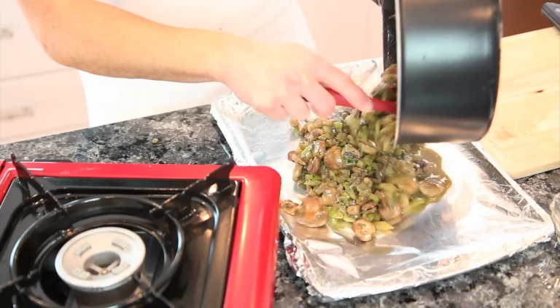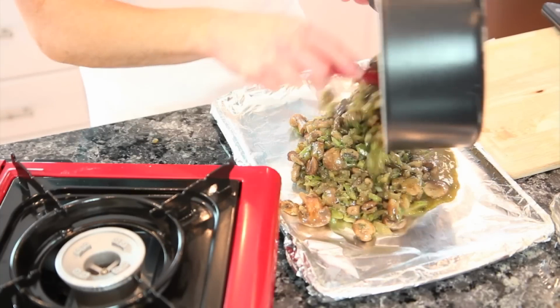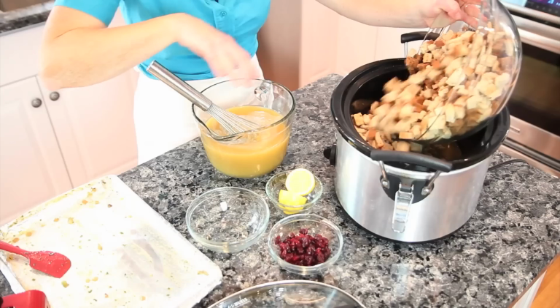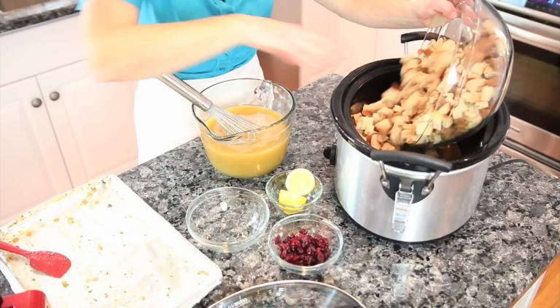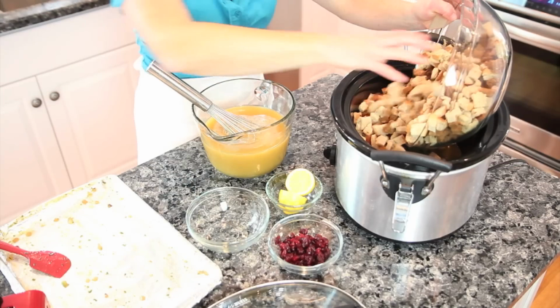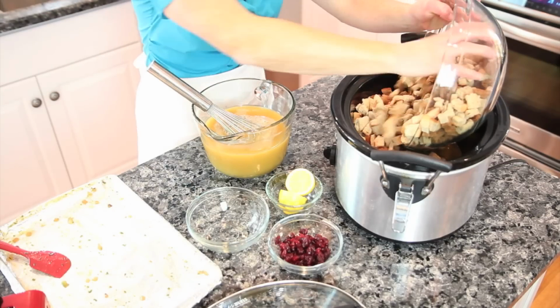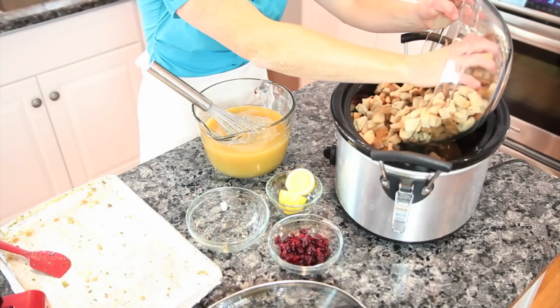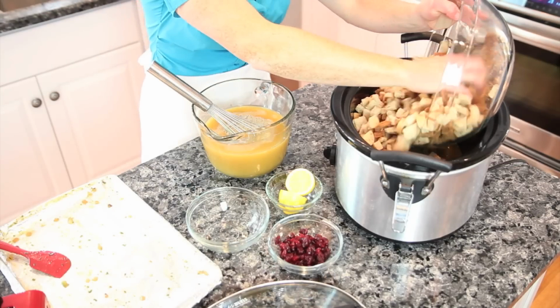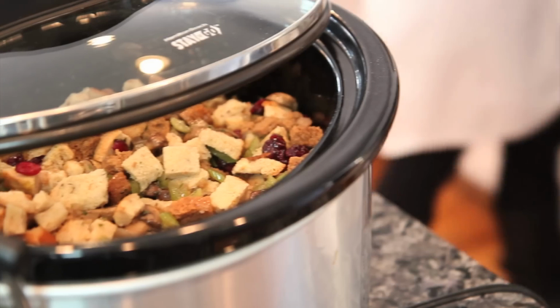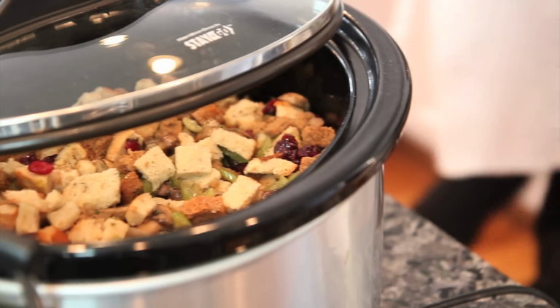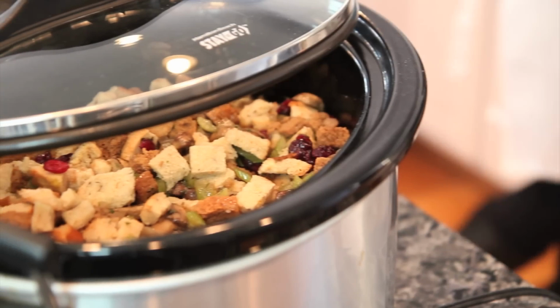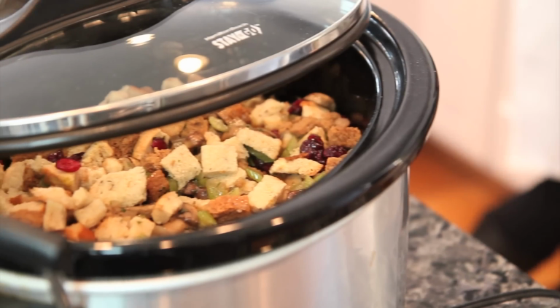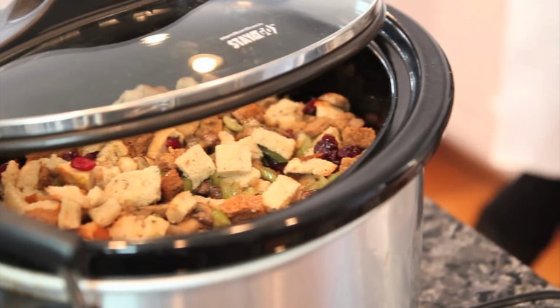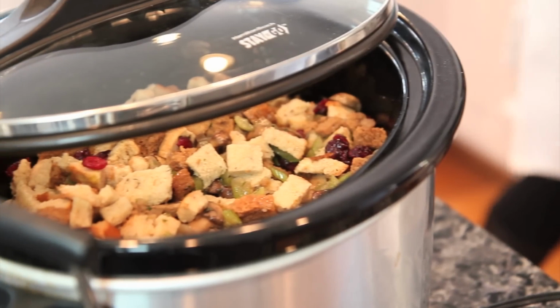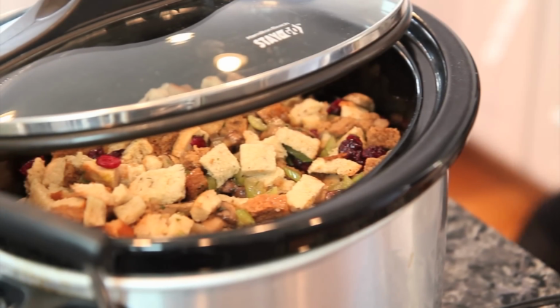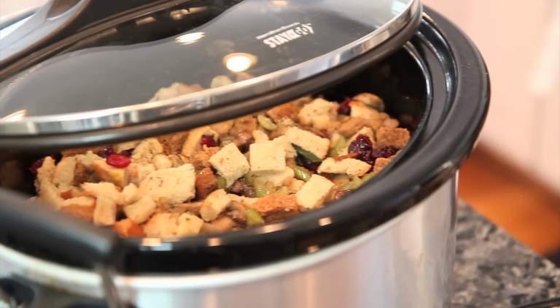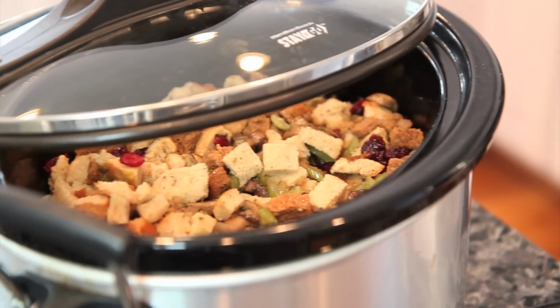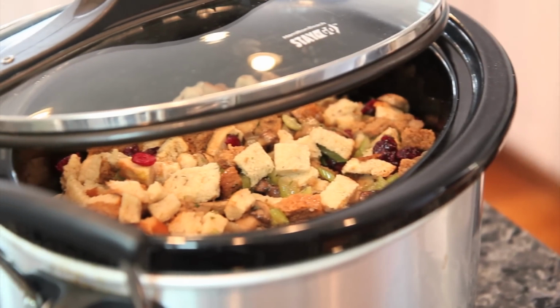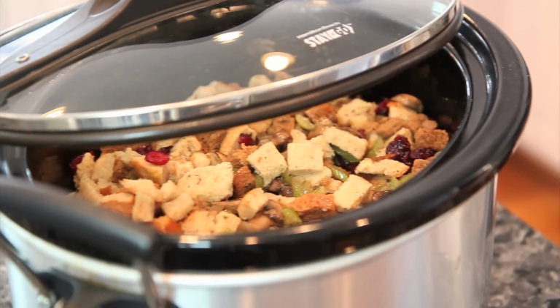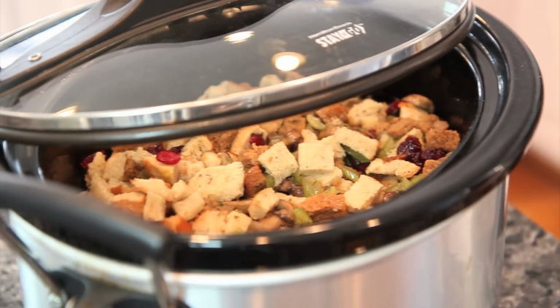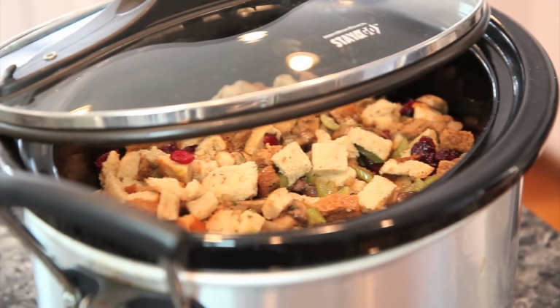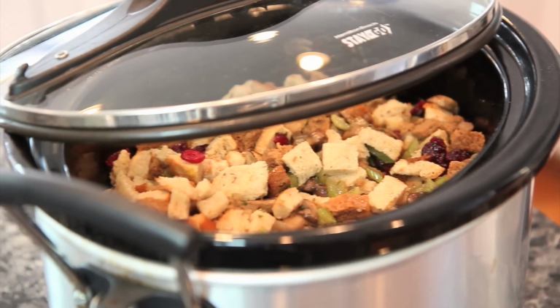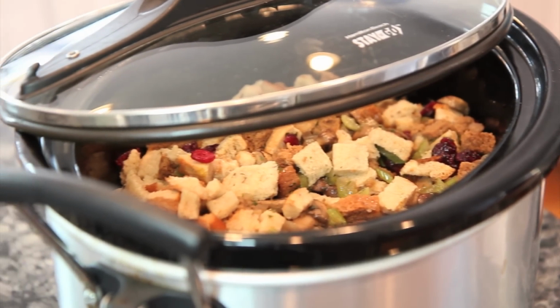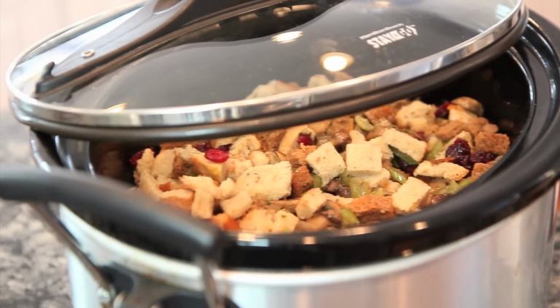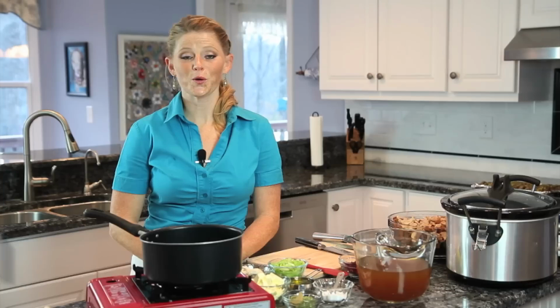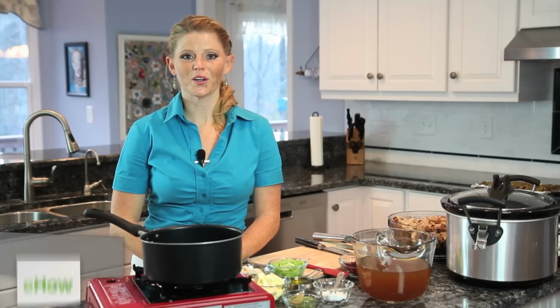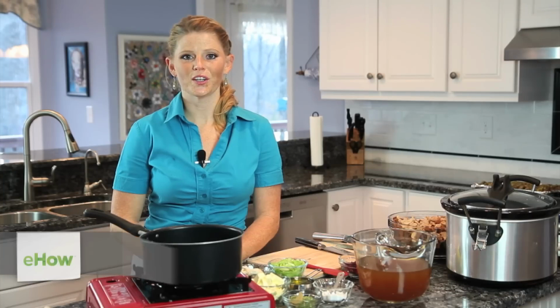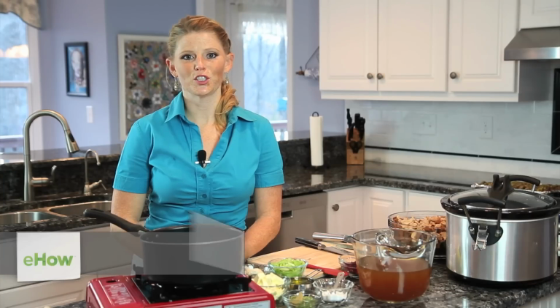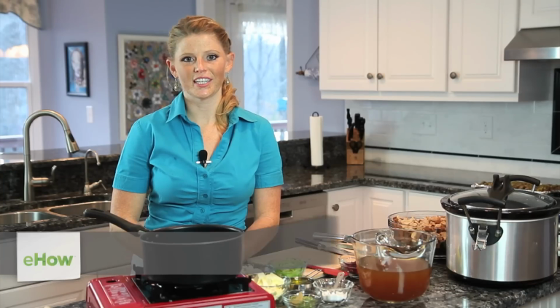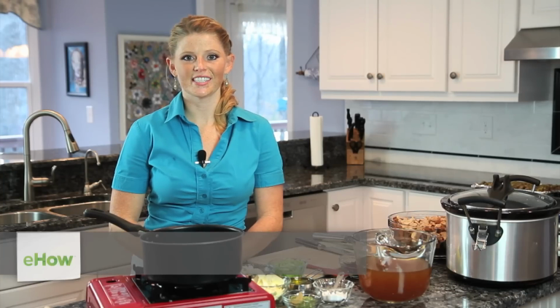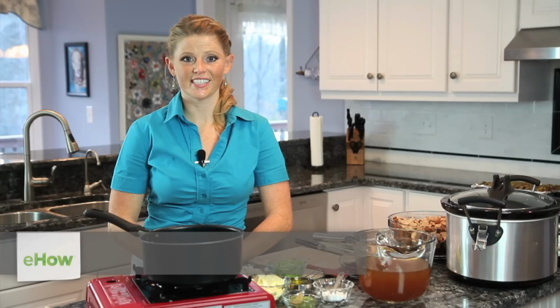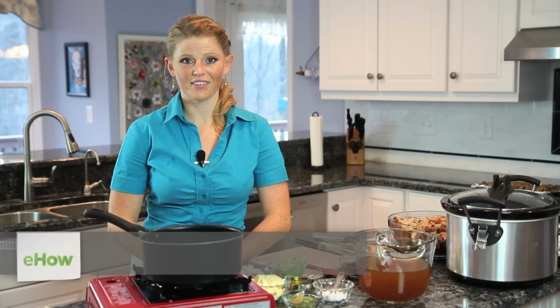Hi, I'm Amy Ott and today I'm going to show you how to make a slow cooker chicken stuffing.